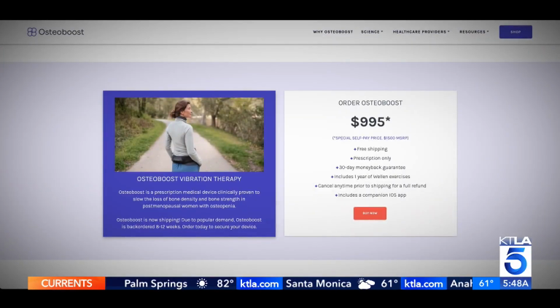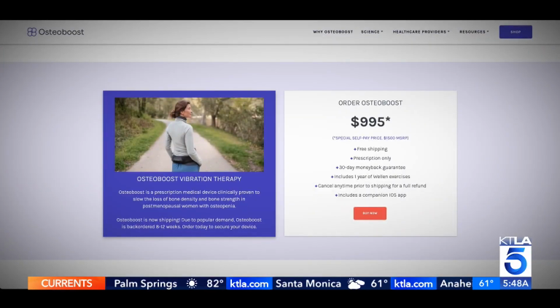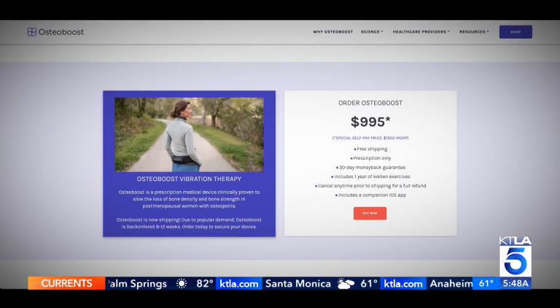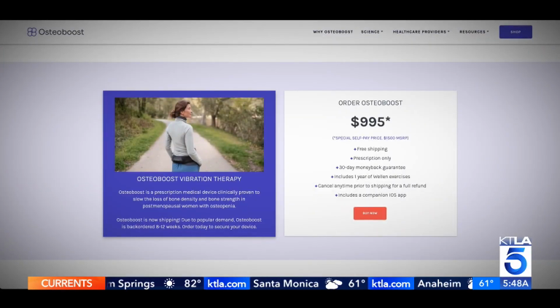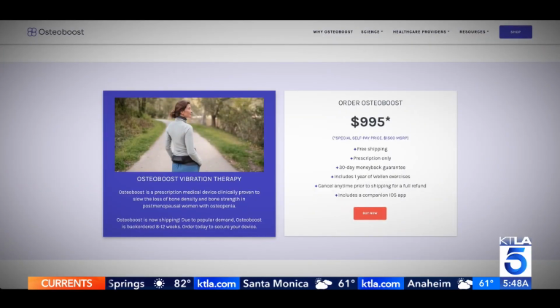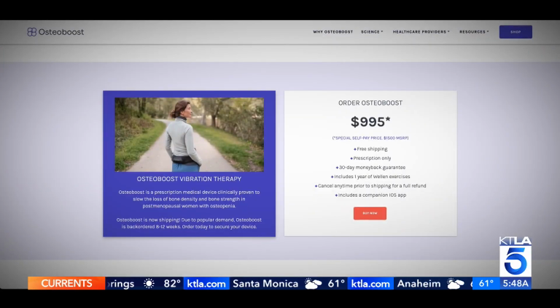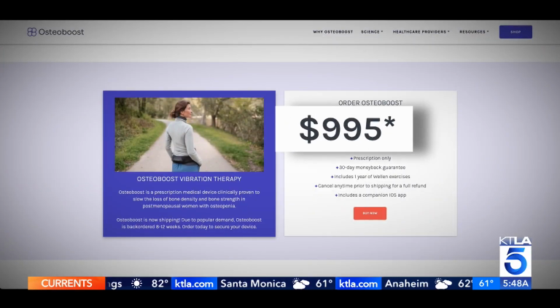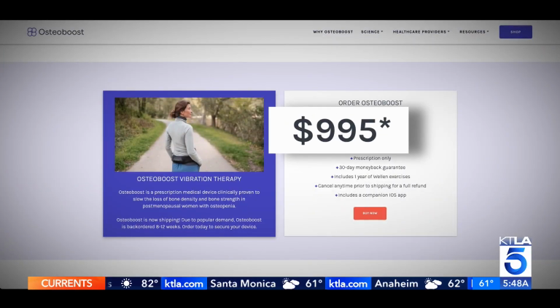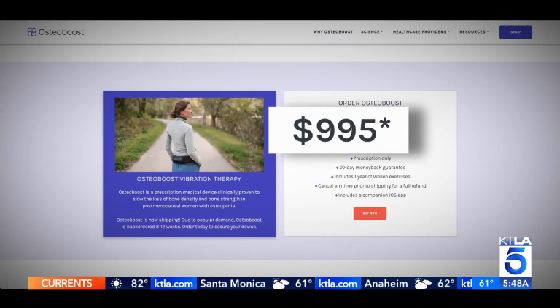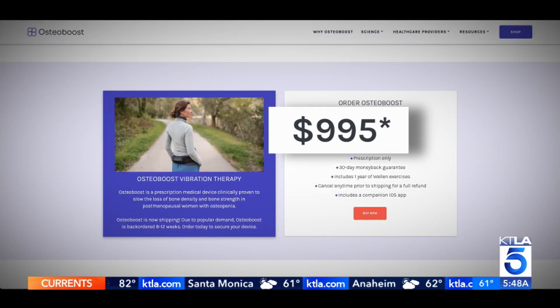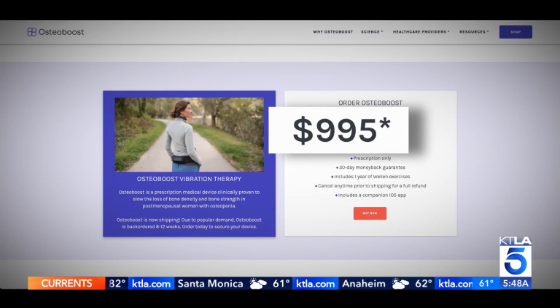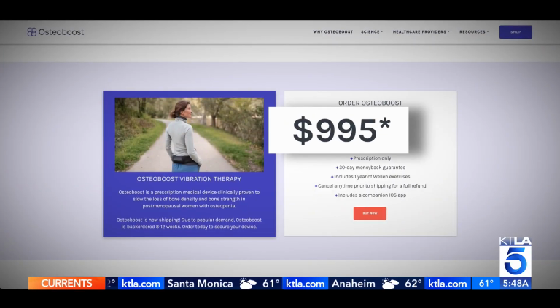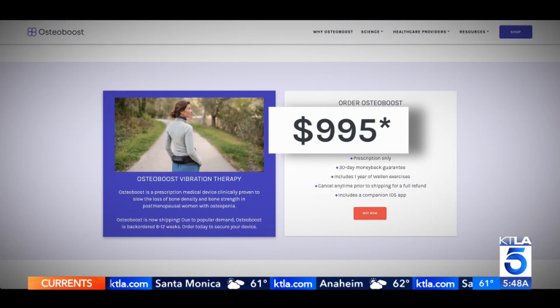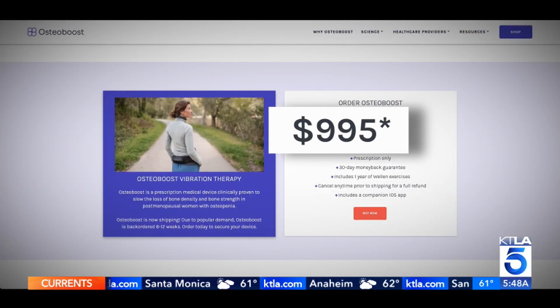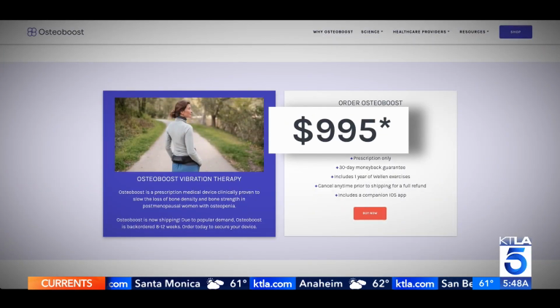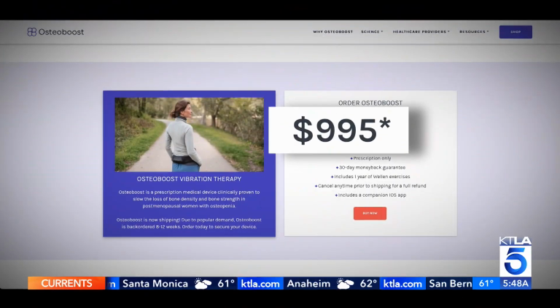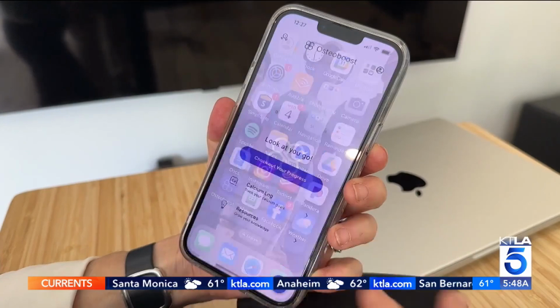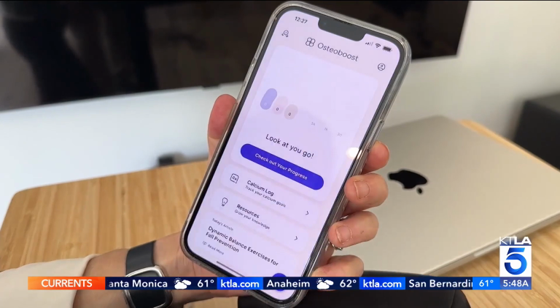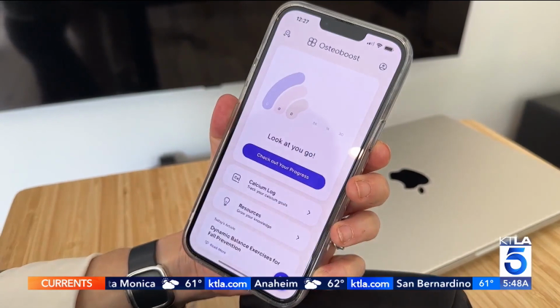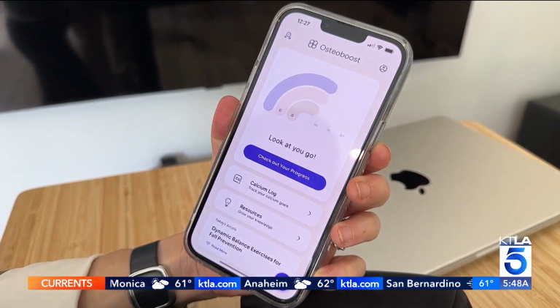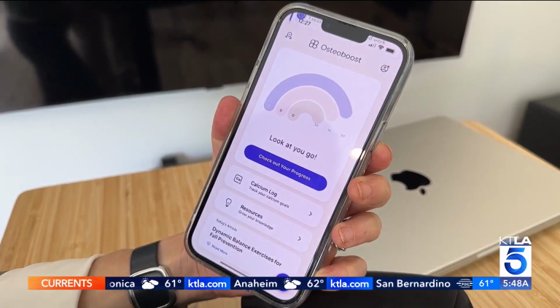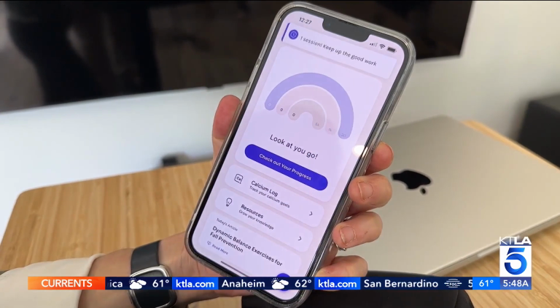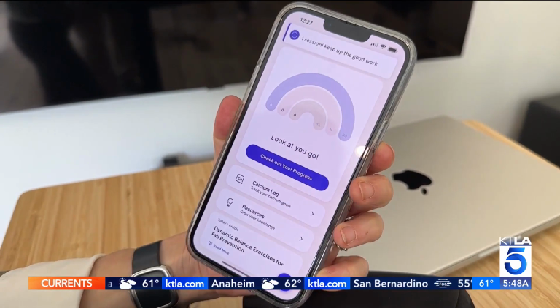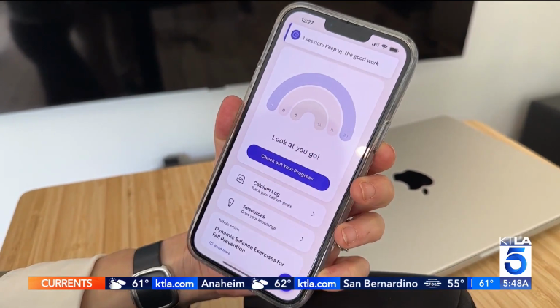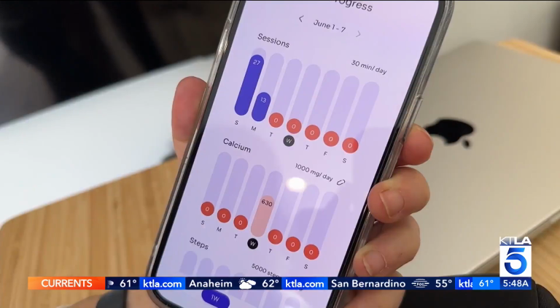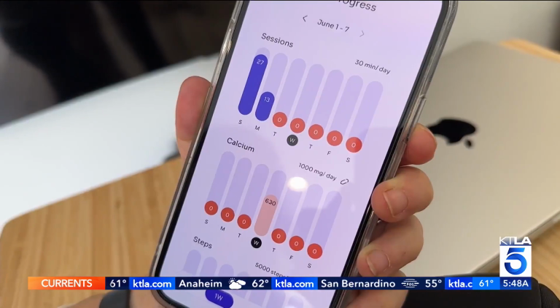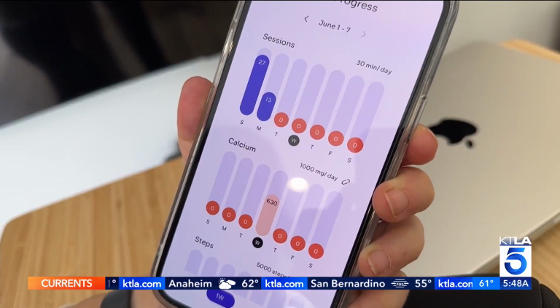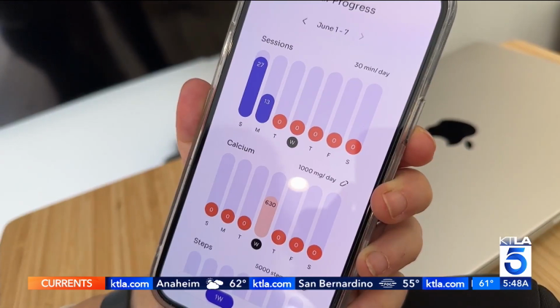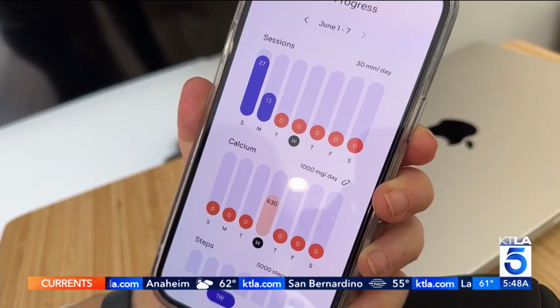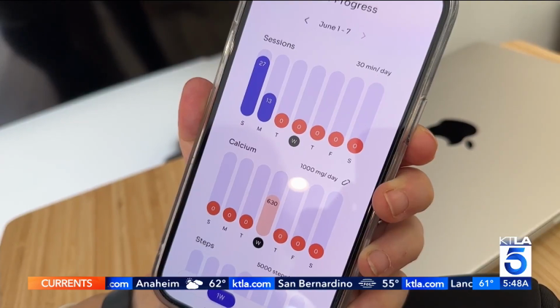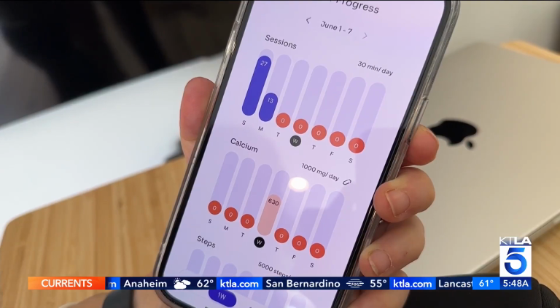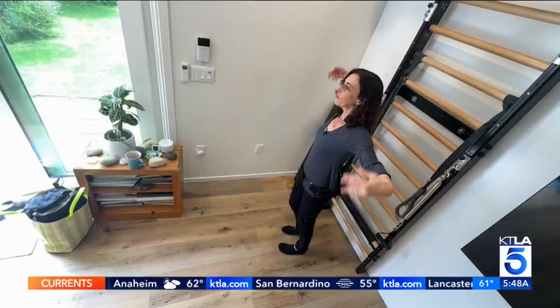Osteoboost costs $995. There are no subscription fees, but you do need a prescription.